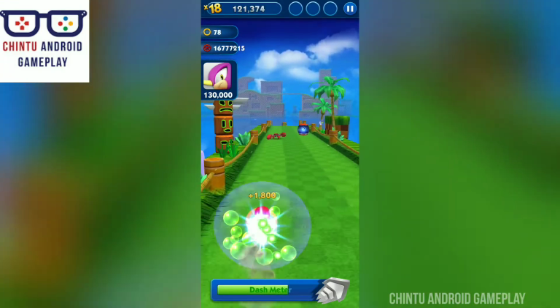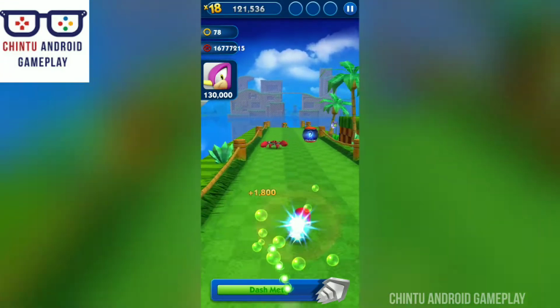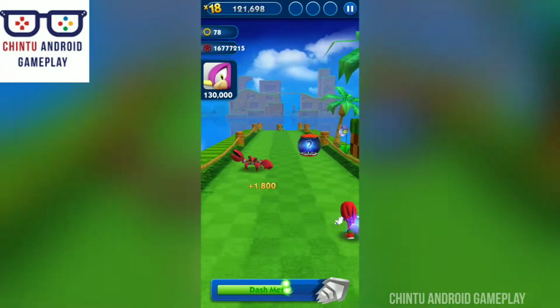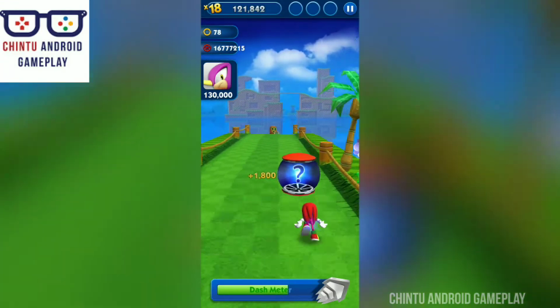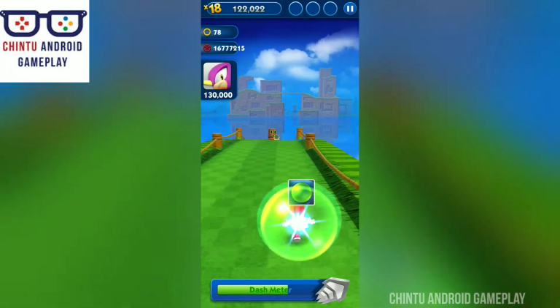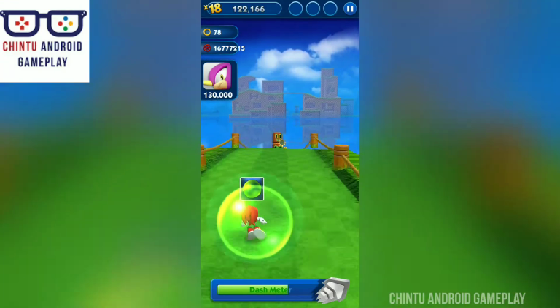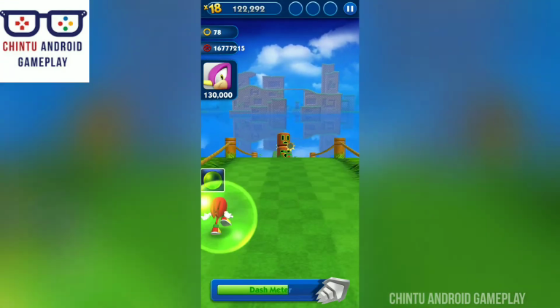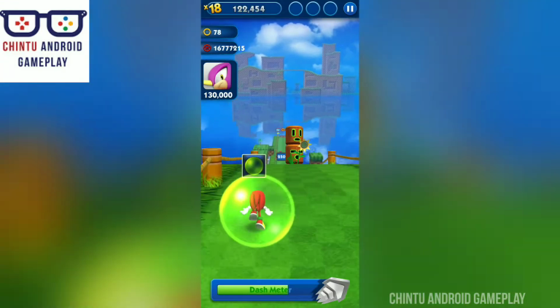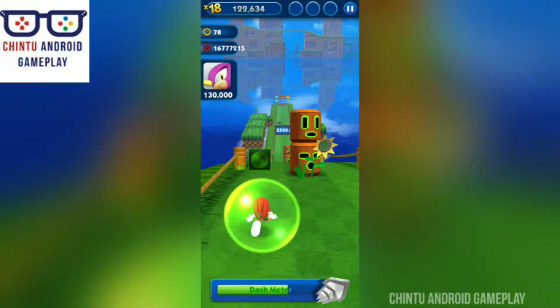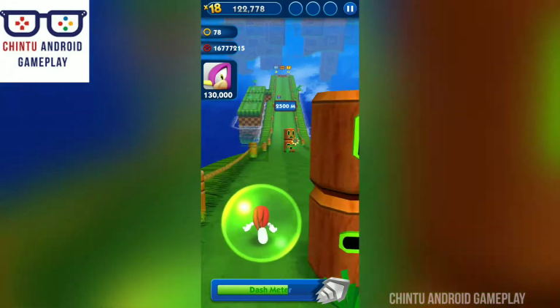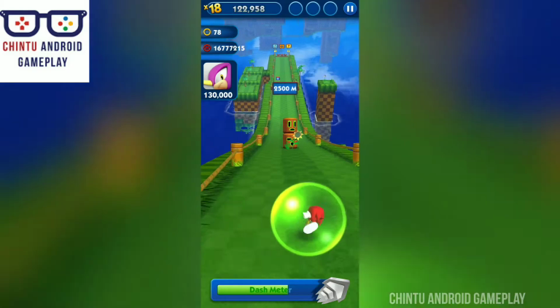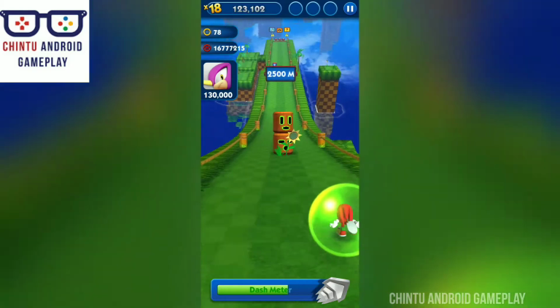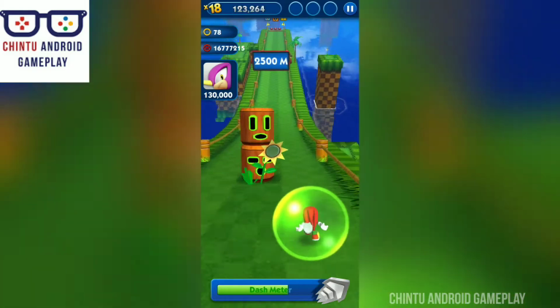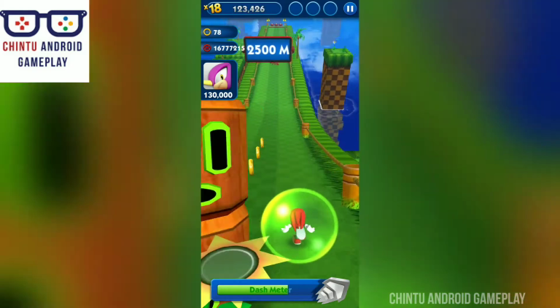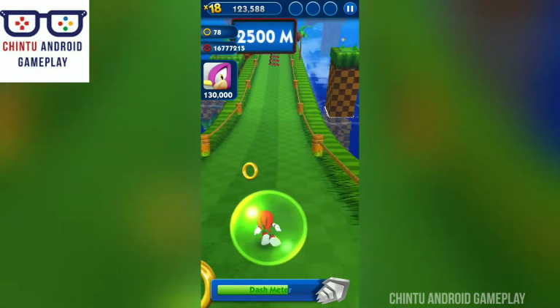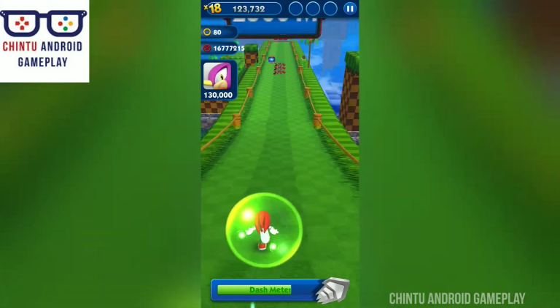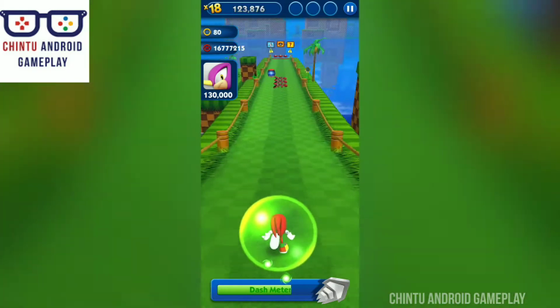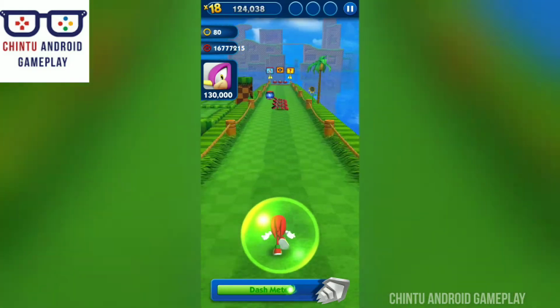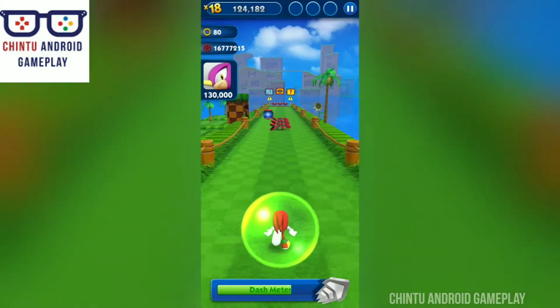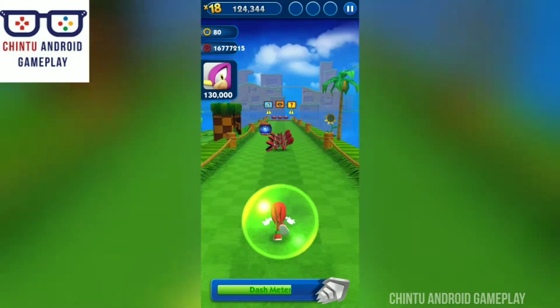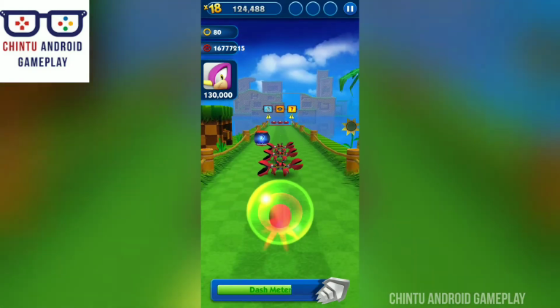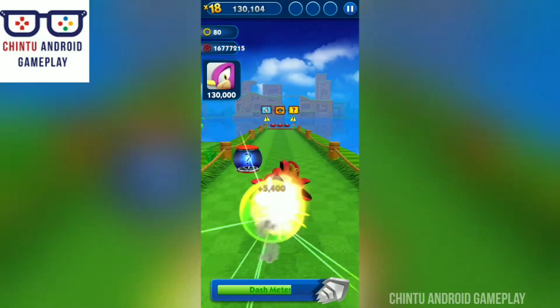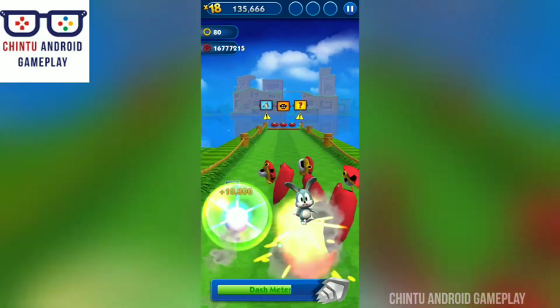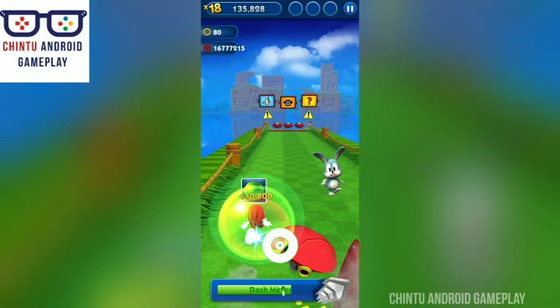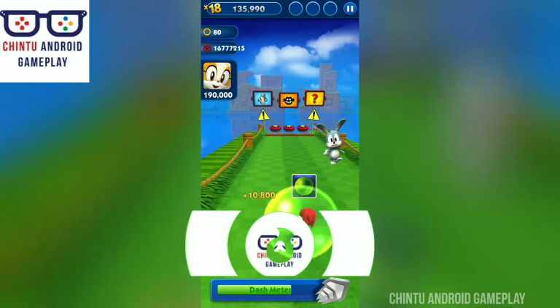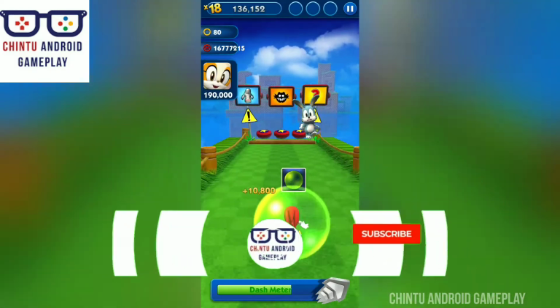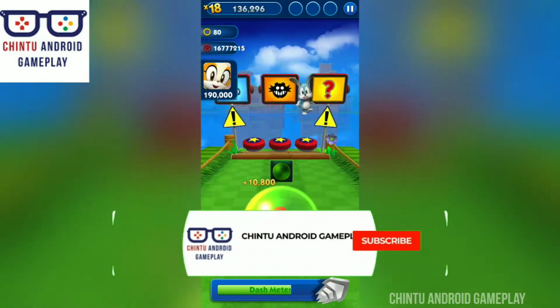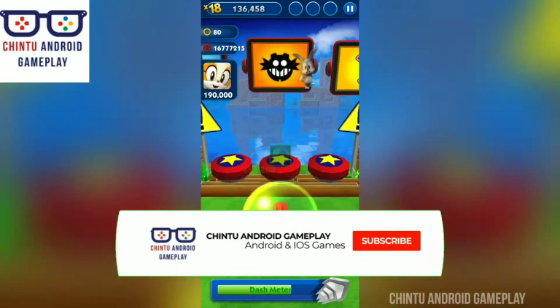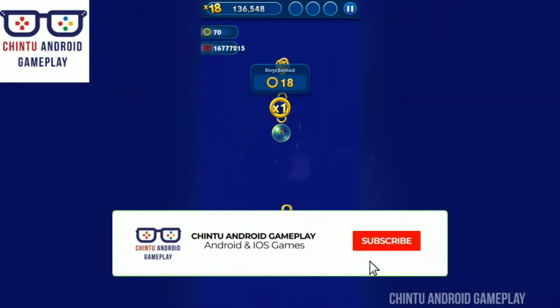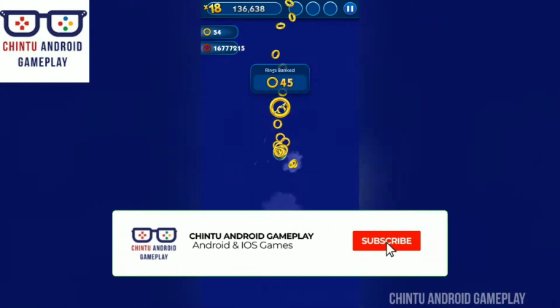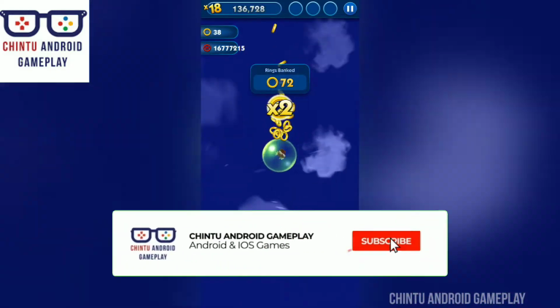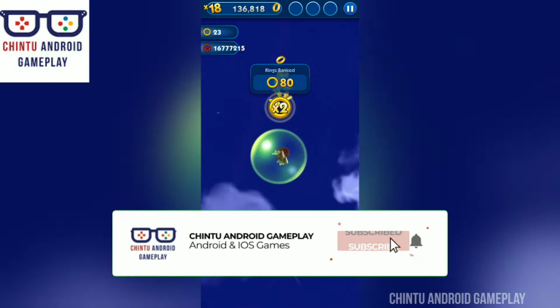Including Tails, Shadow and Knuckles — choose your favorite character to win the race and beat this running game challenge. Wow!